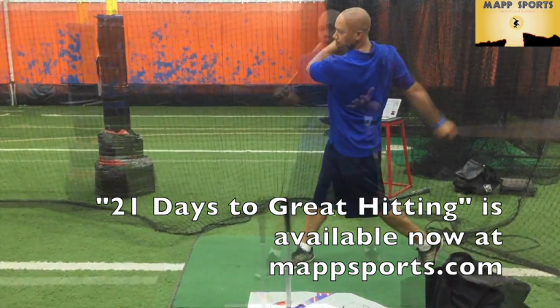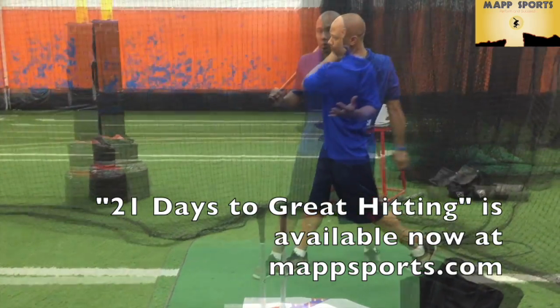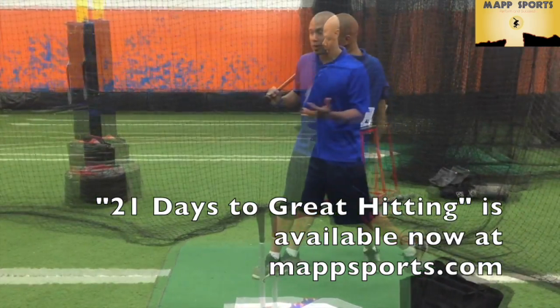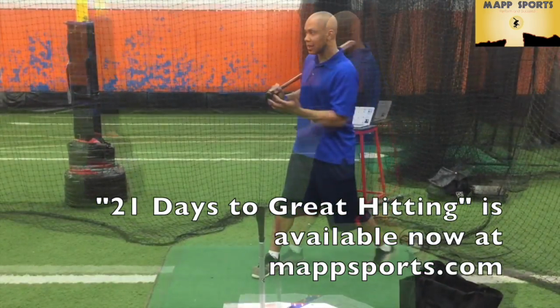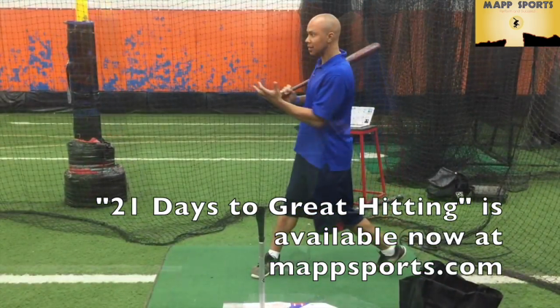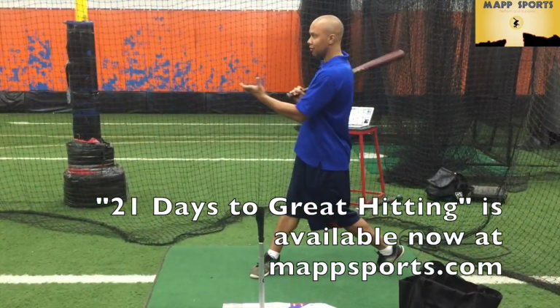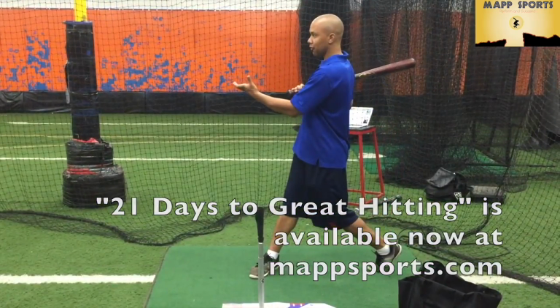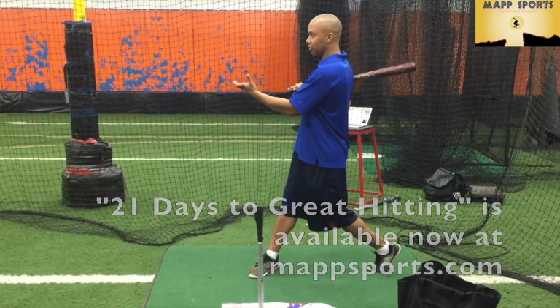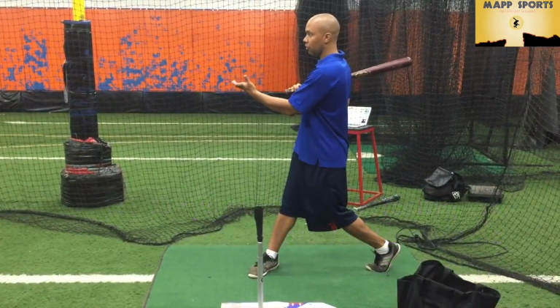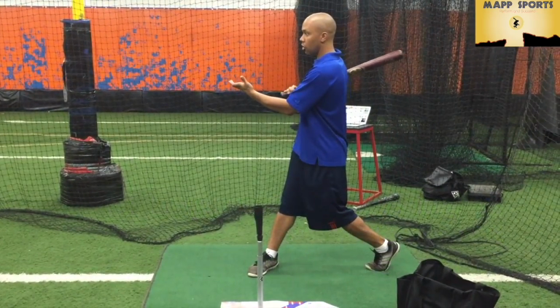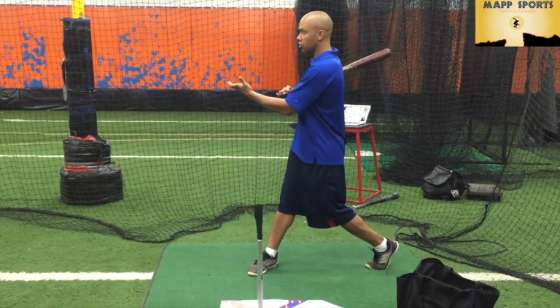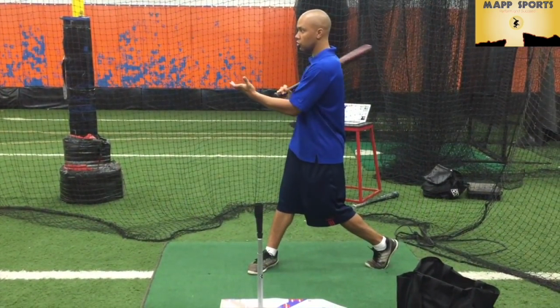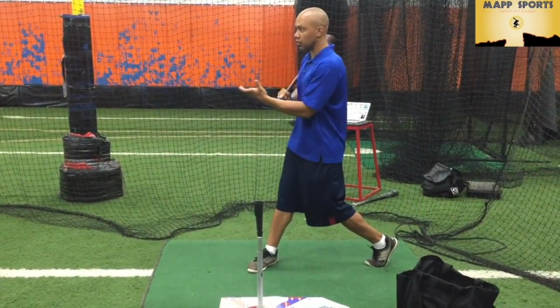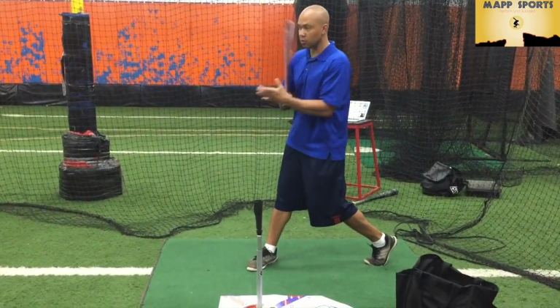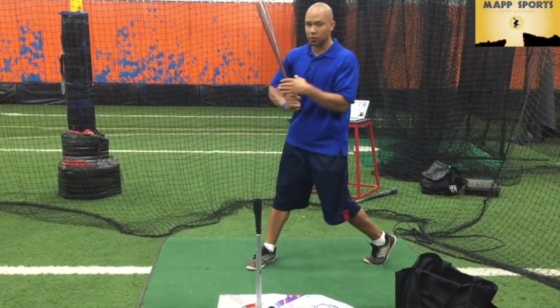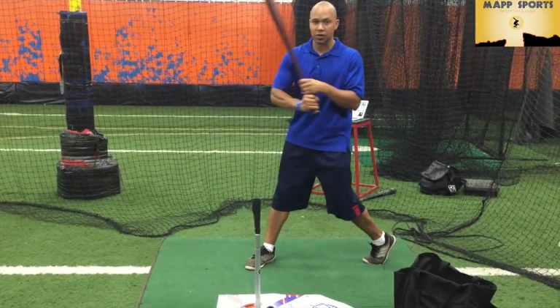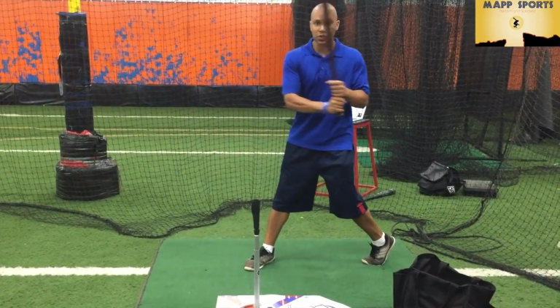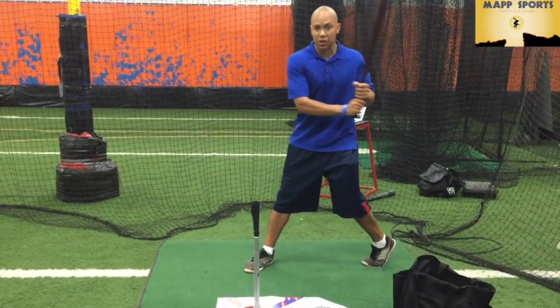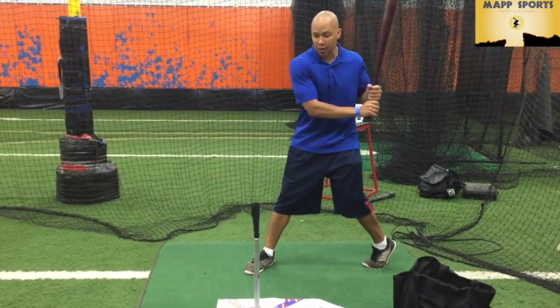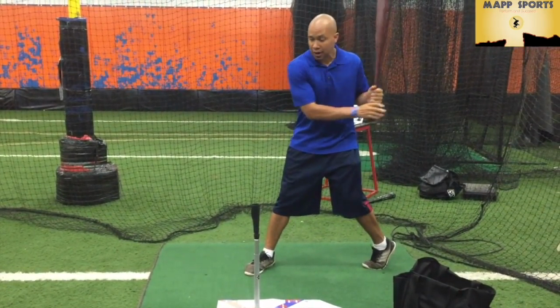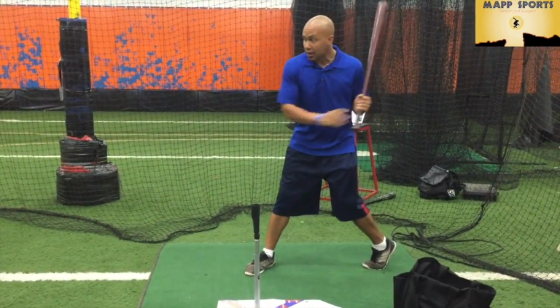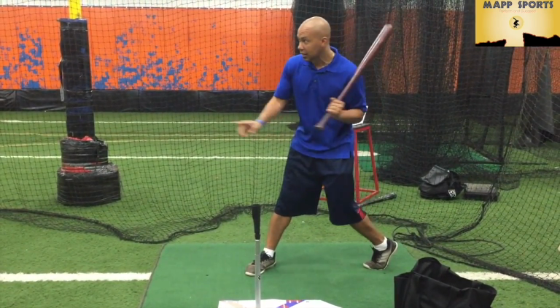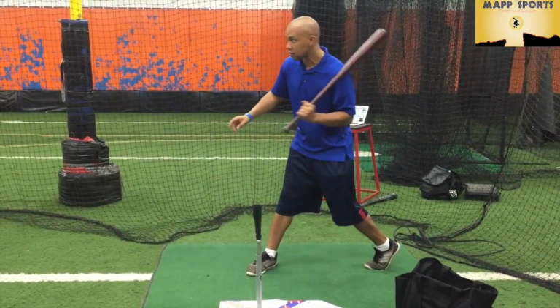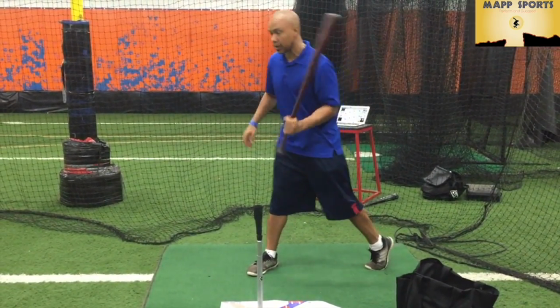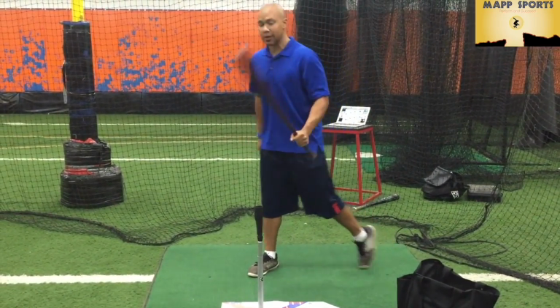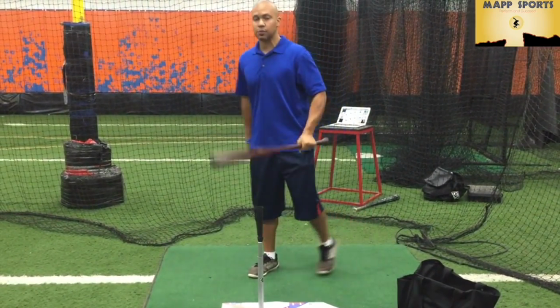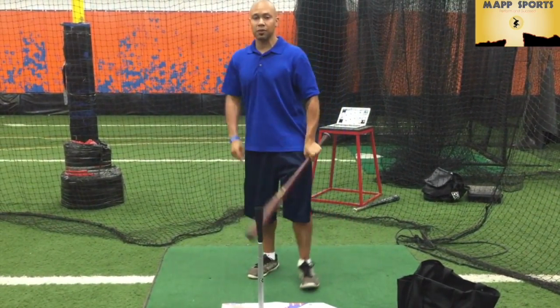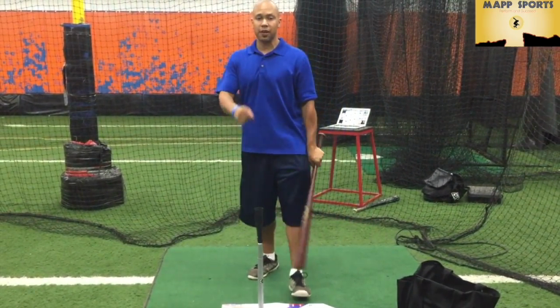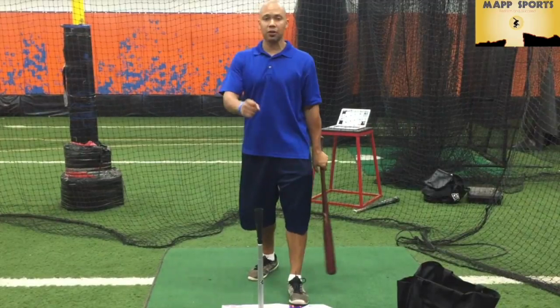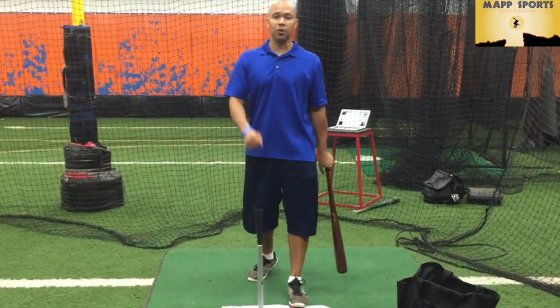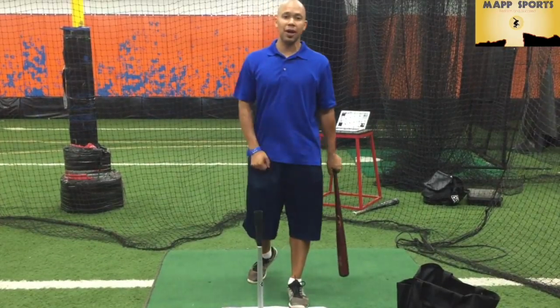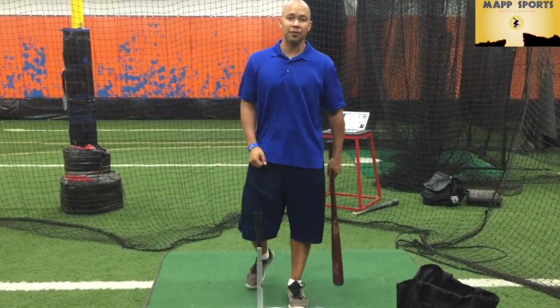Already done for you. All you're doing is reverse engineering and swinging. That's pre-fire lower half.